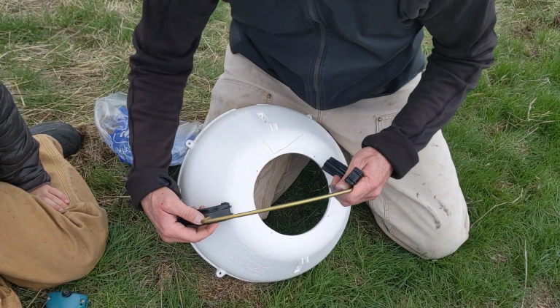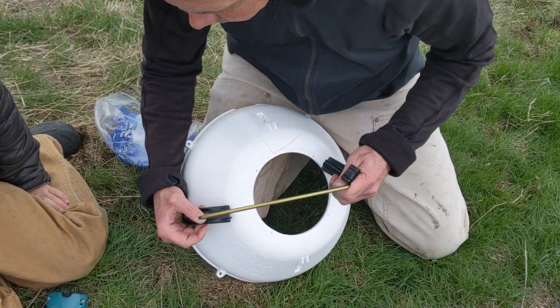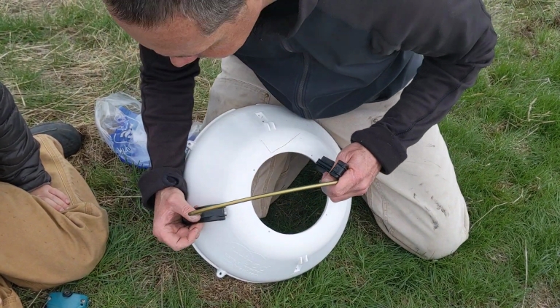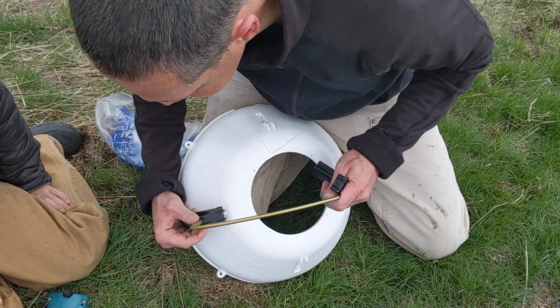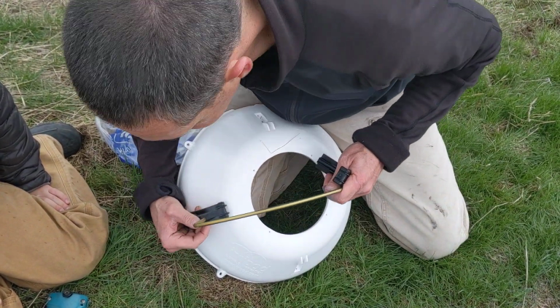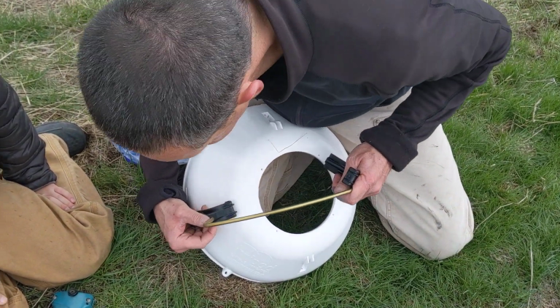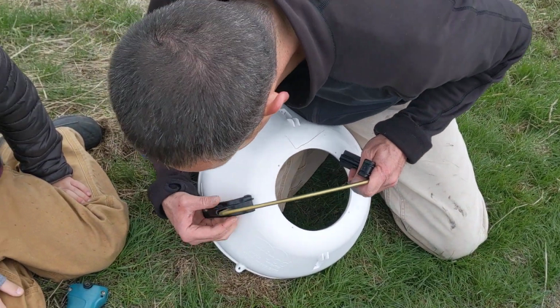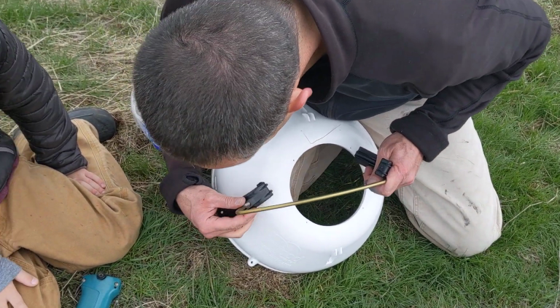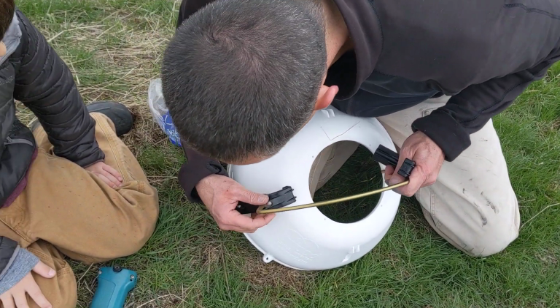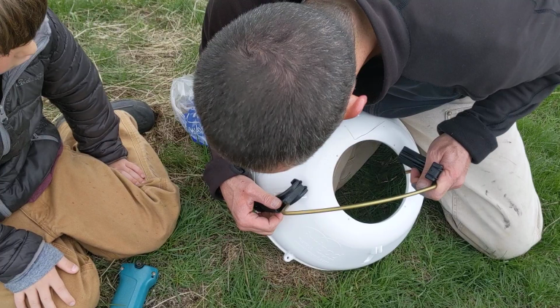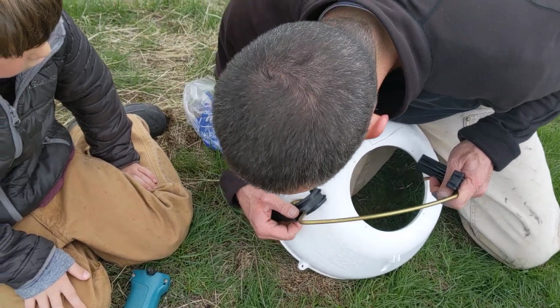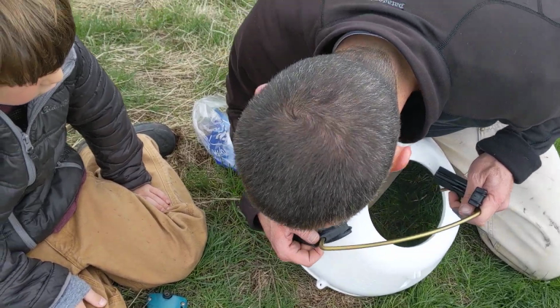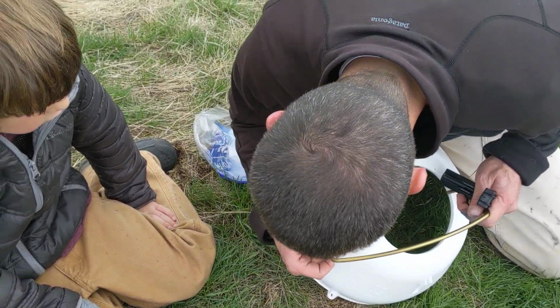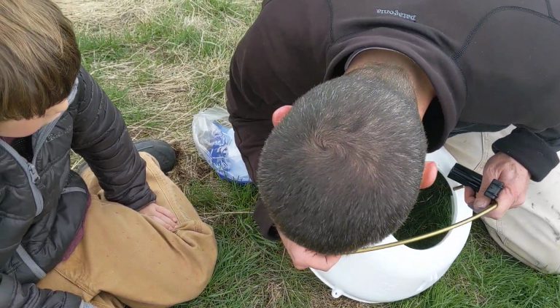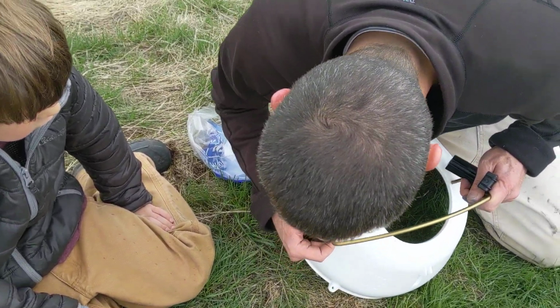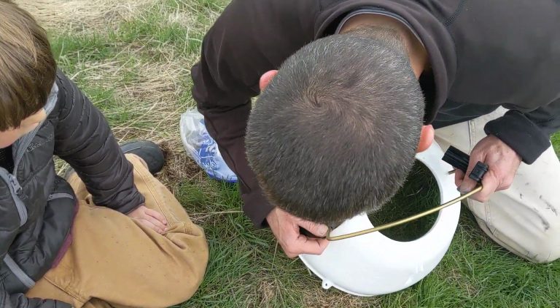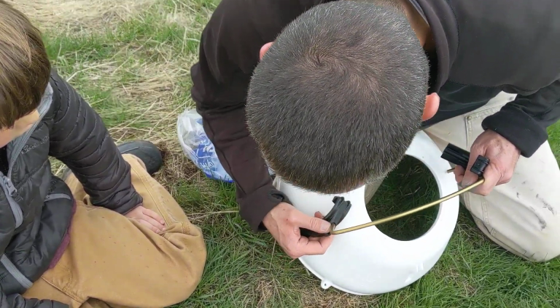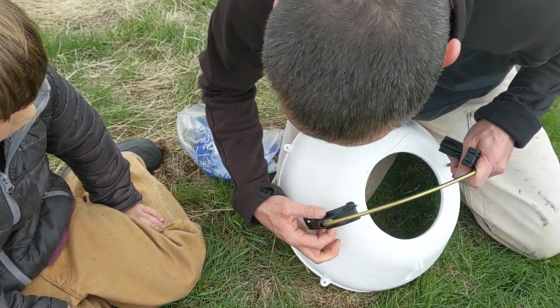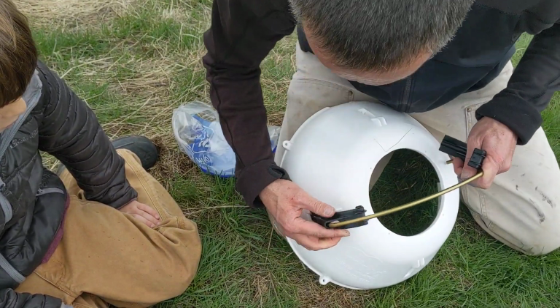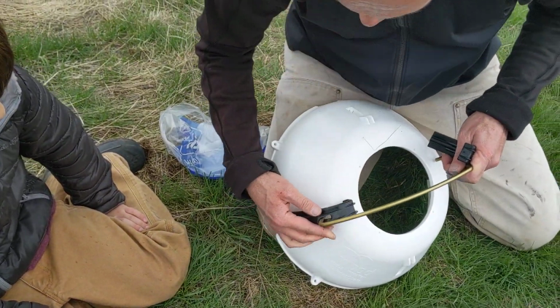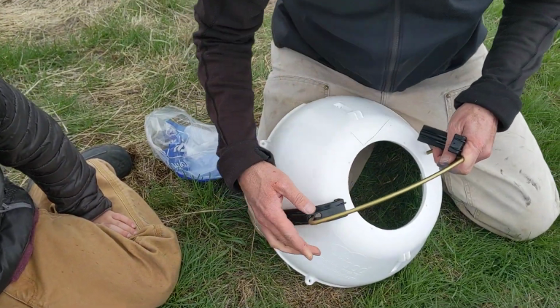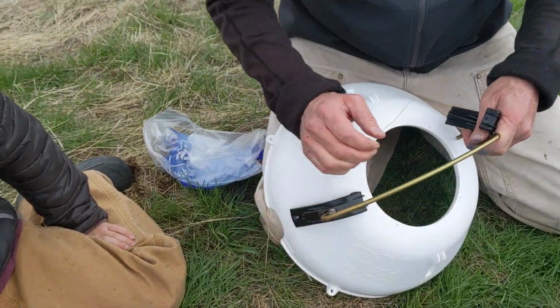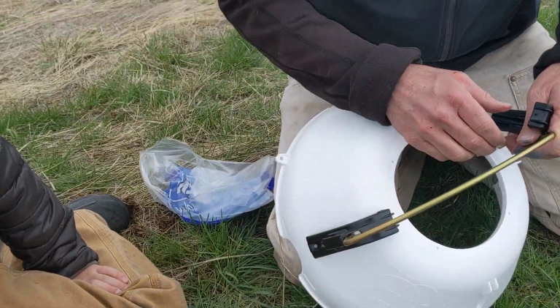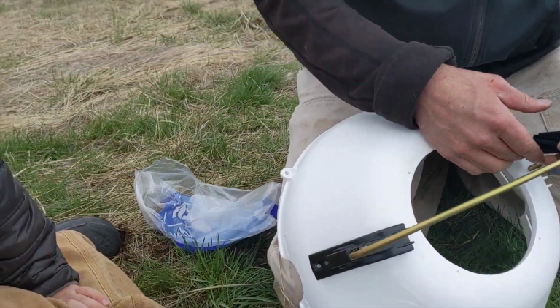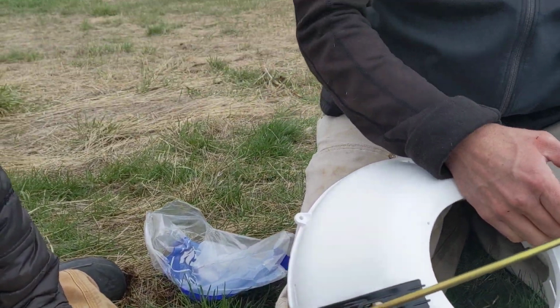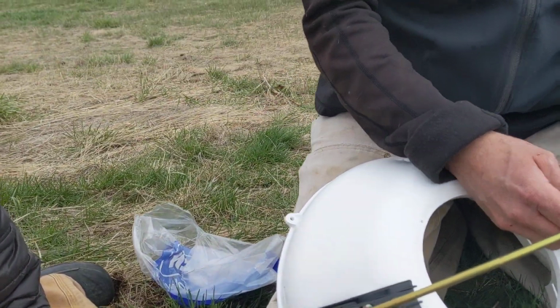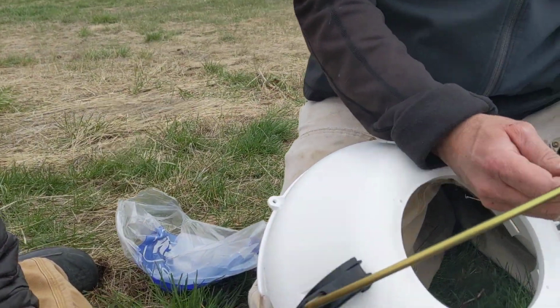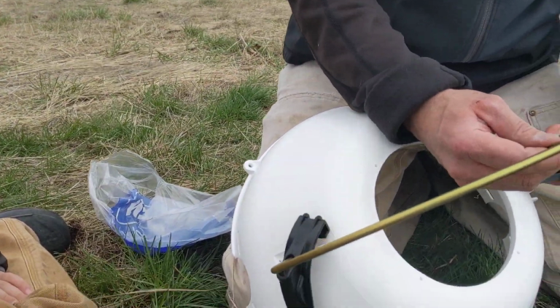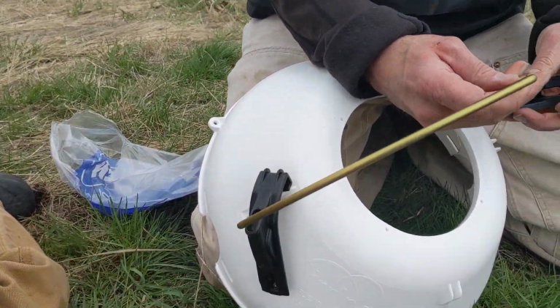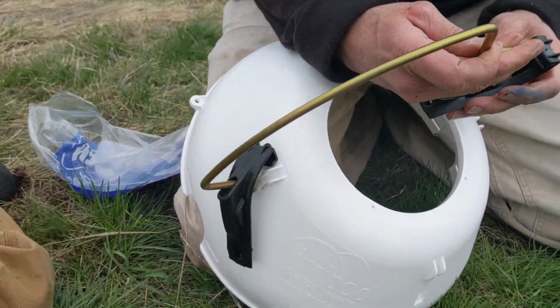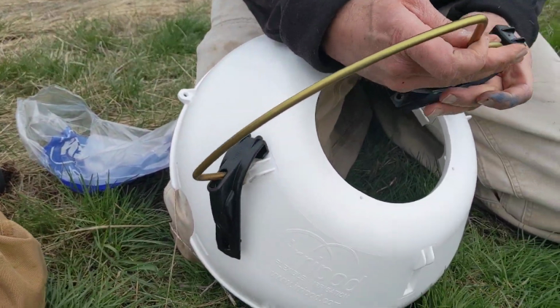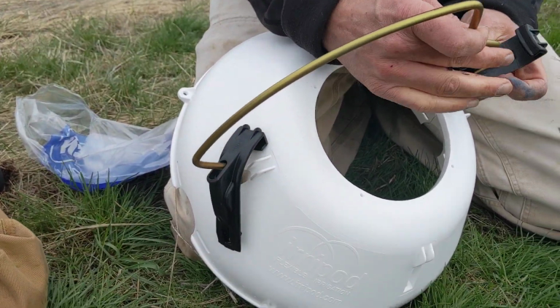We put this in here and we'll come in and bolt that in in a second.